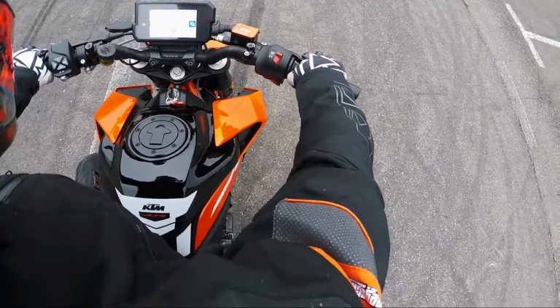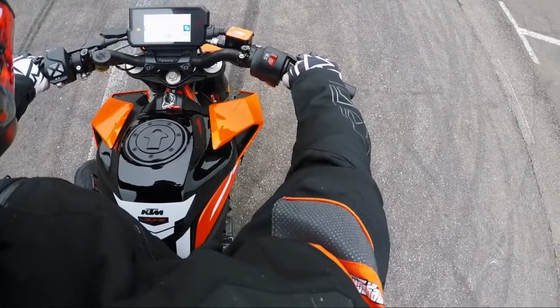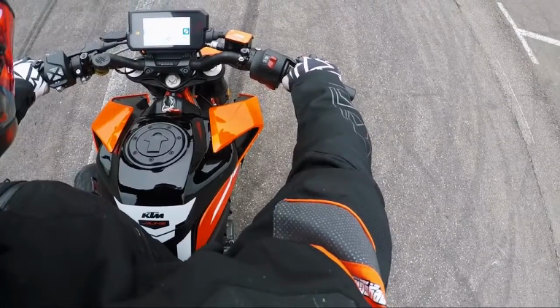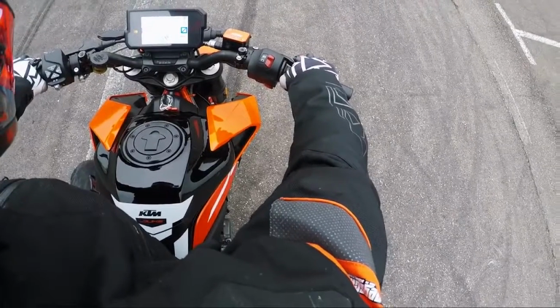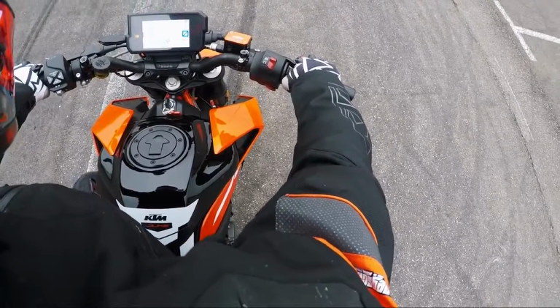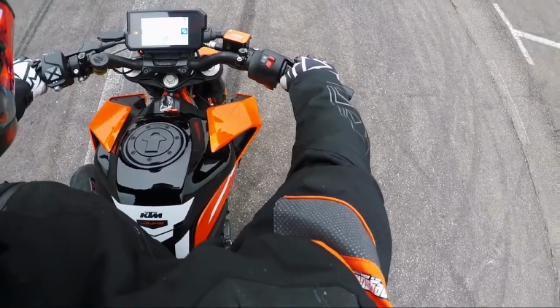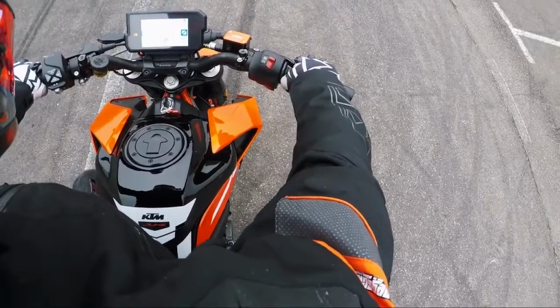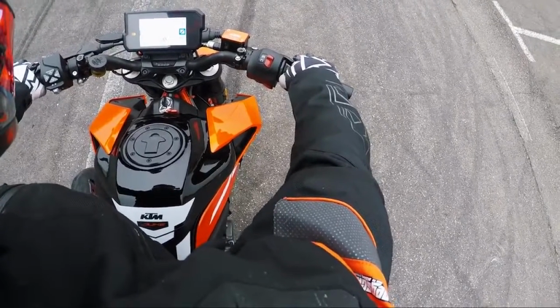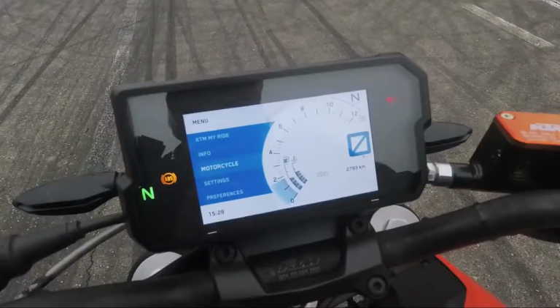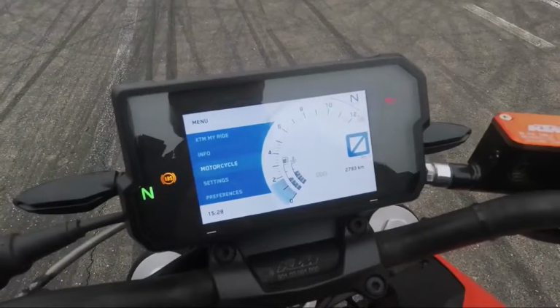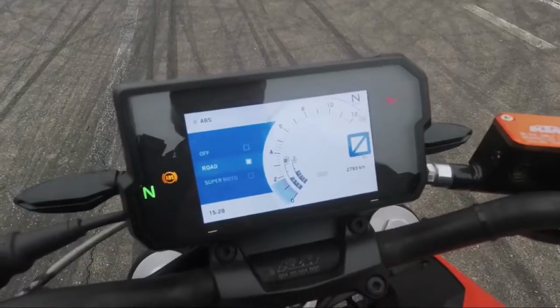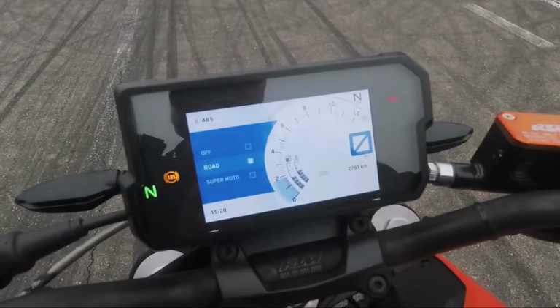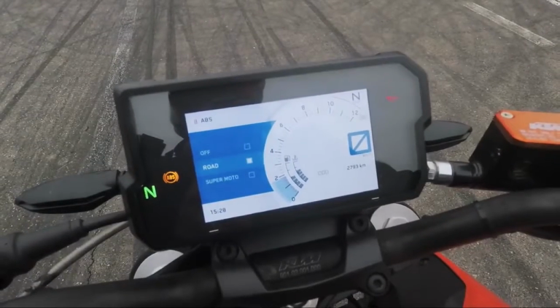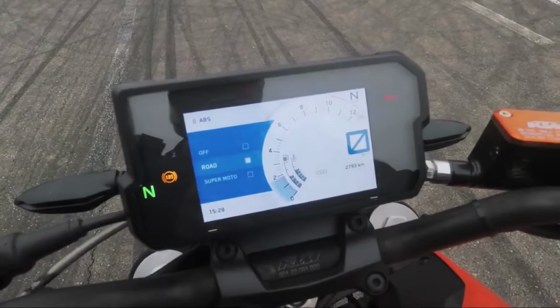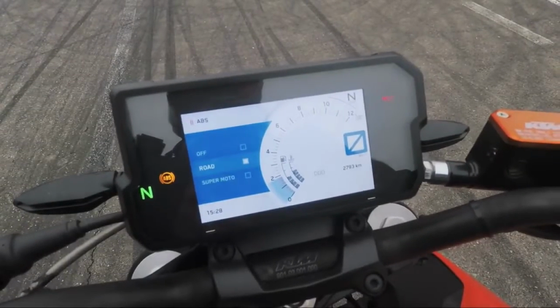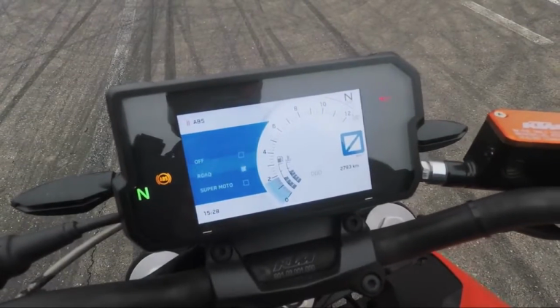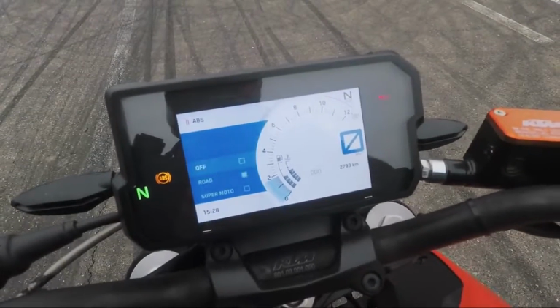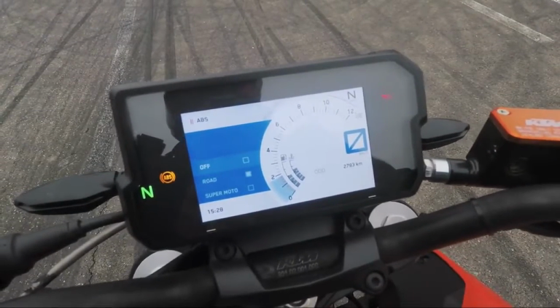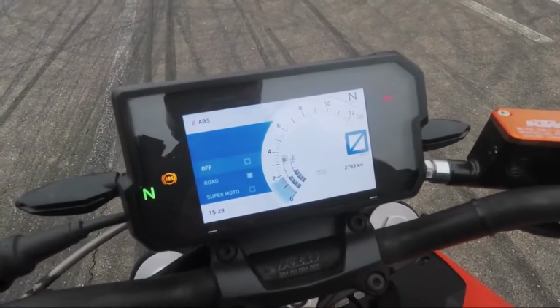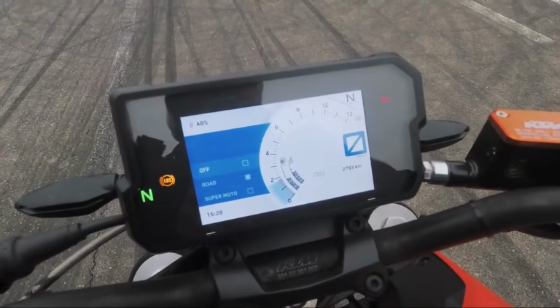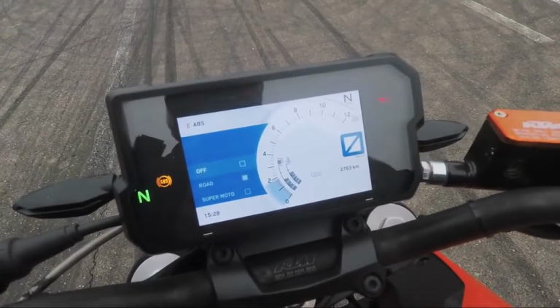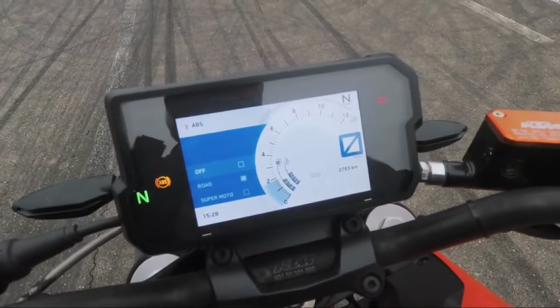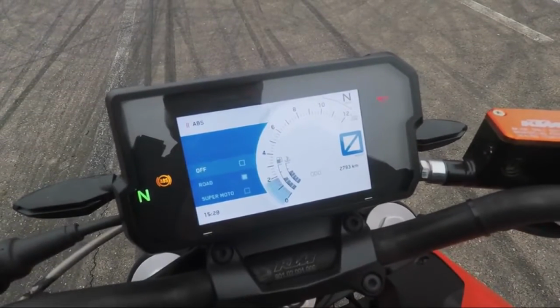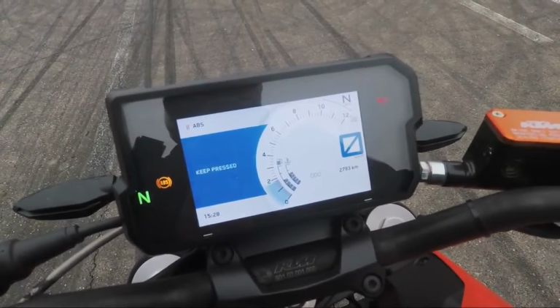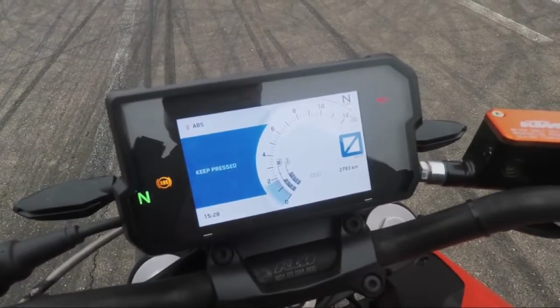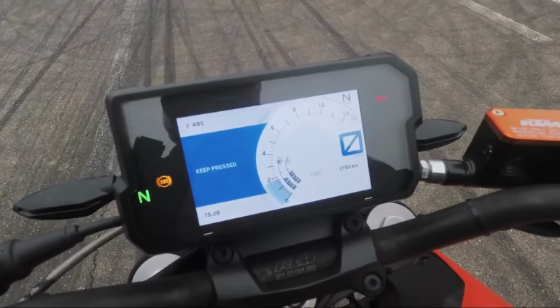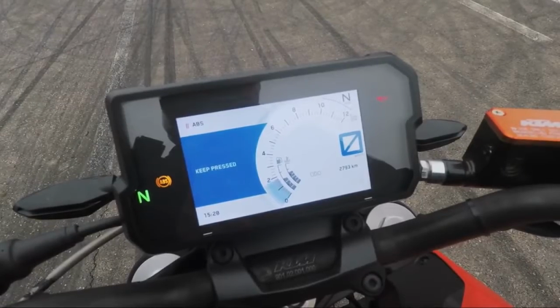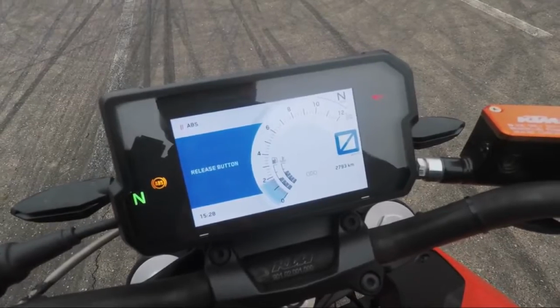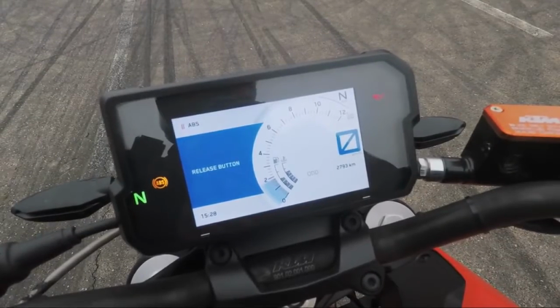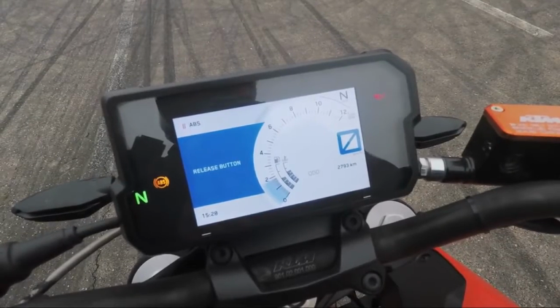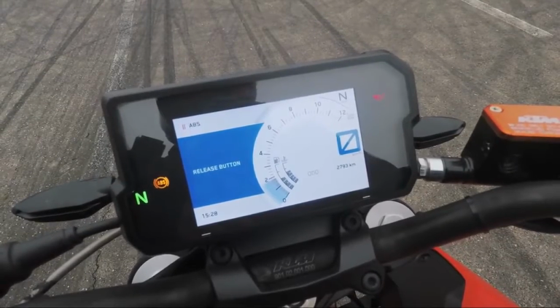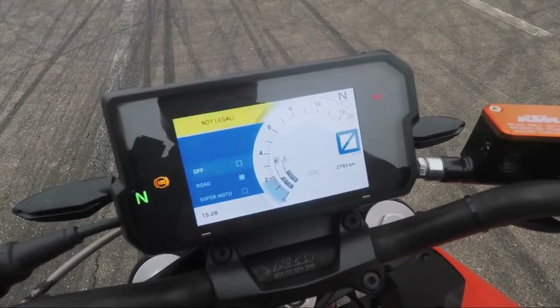Bevor wir starten, ihr müsst den ABS ausschalten, denn mit dem ABS kann man den Rolling Burnout nicht erlernen.